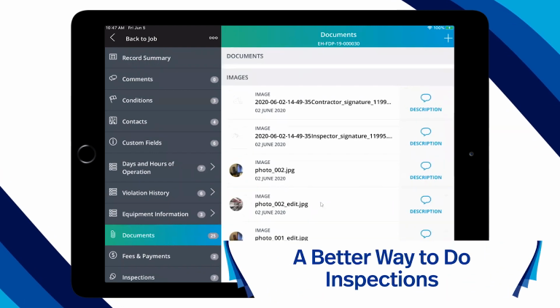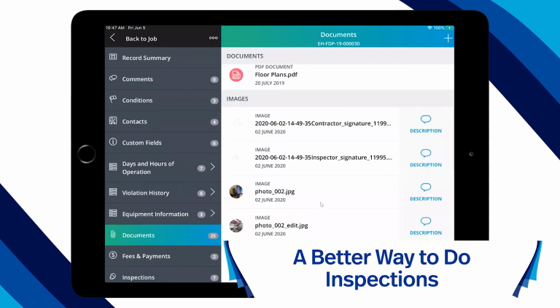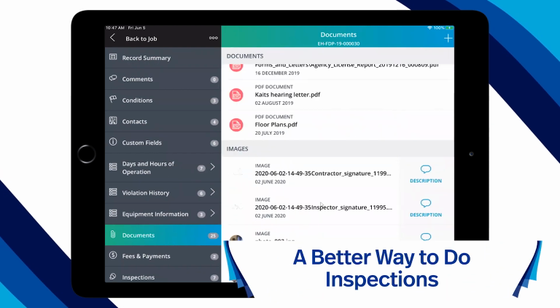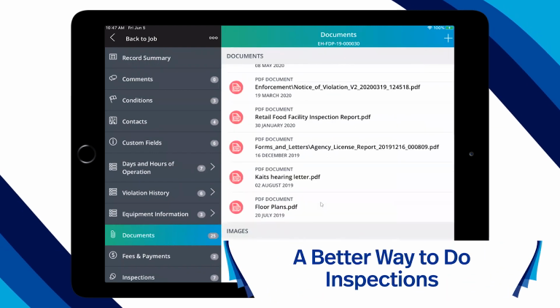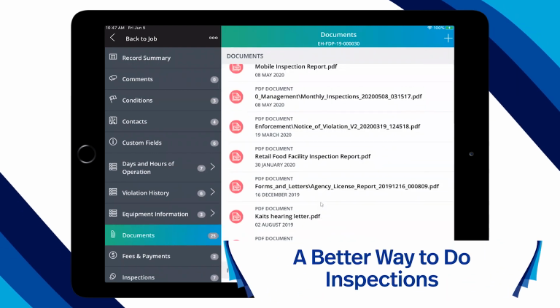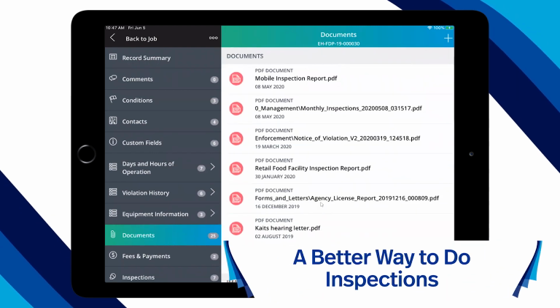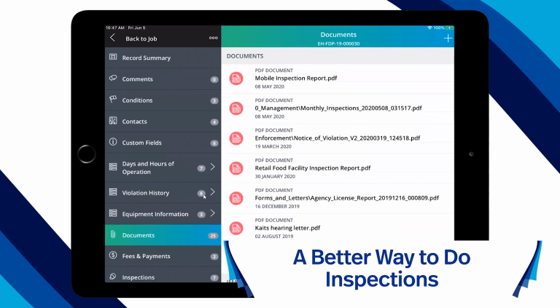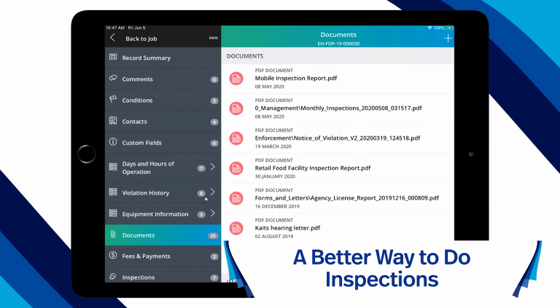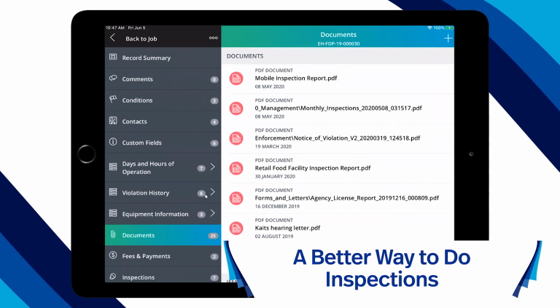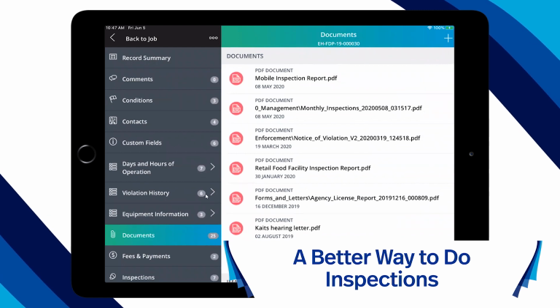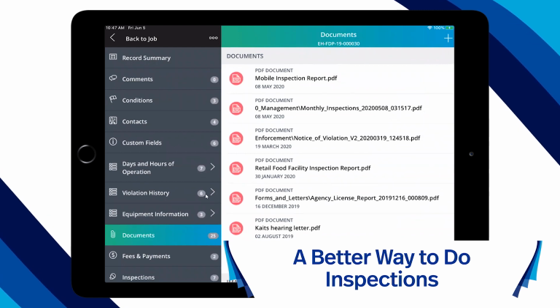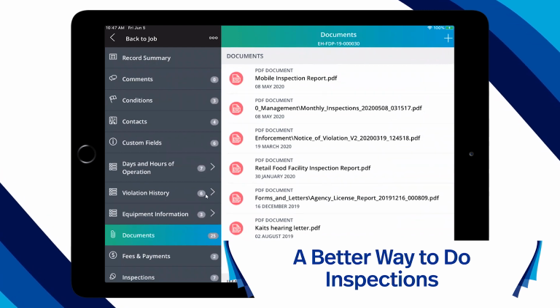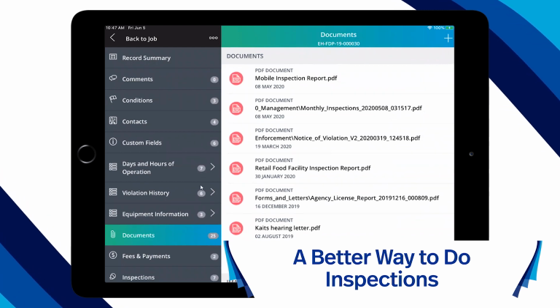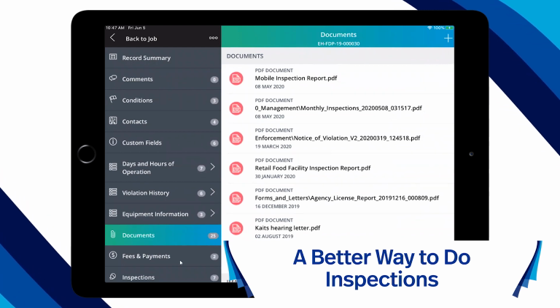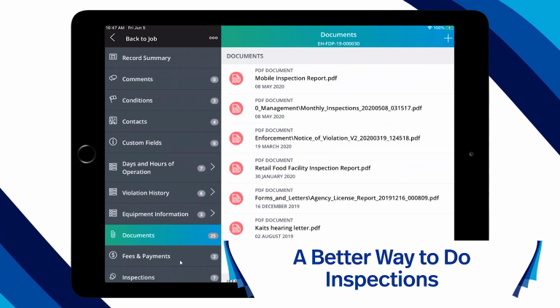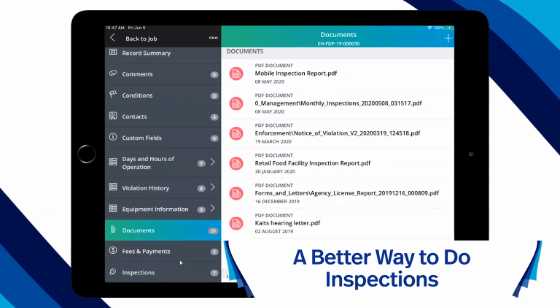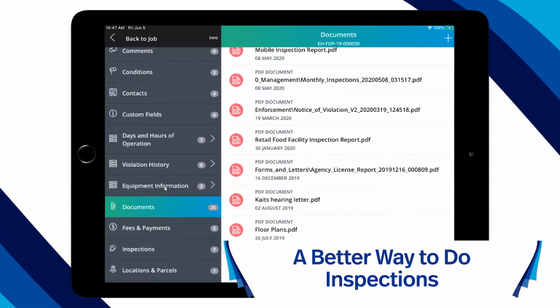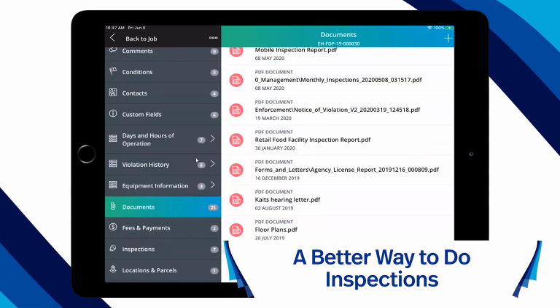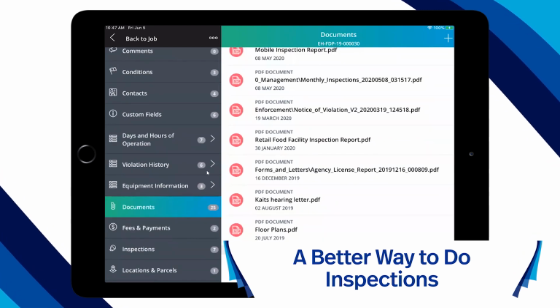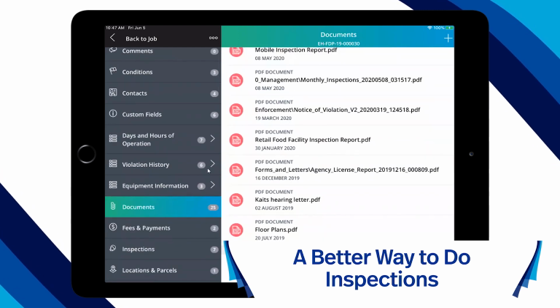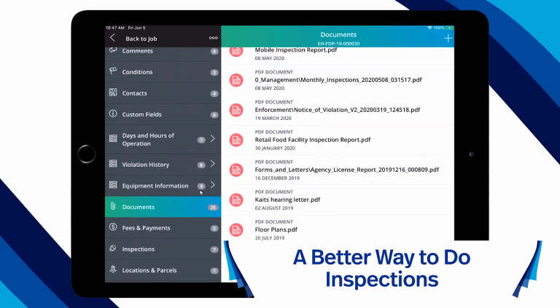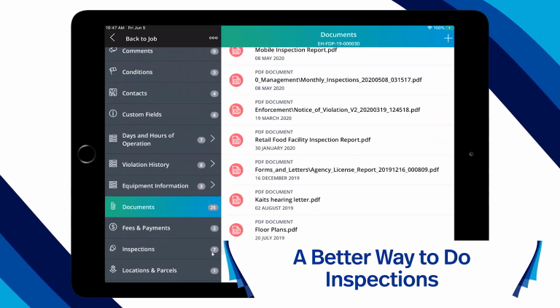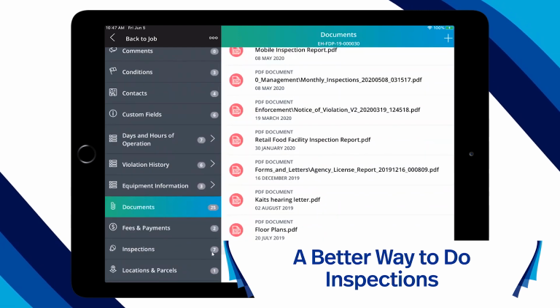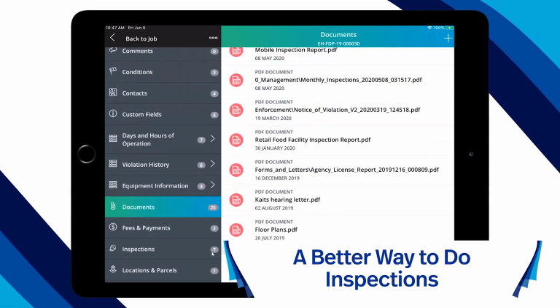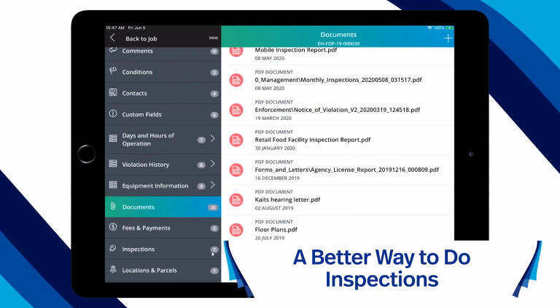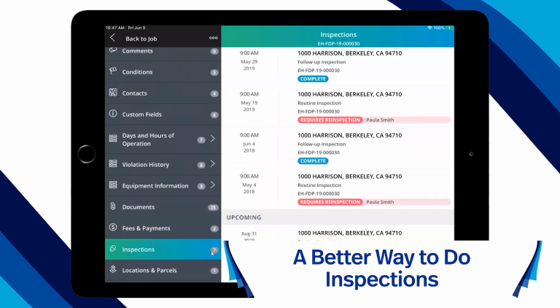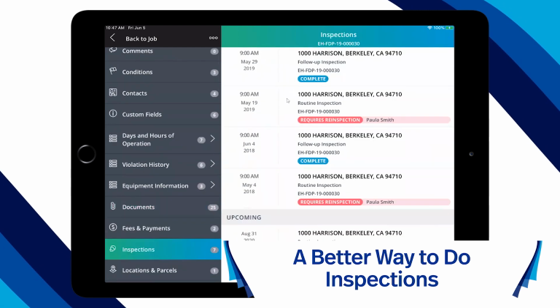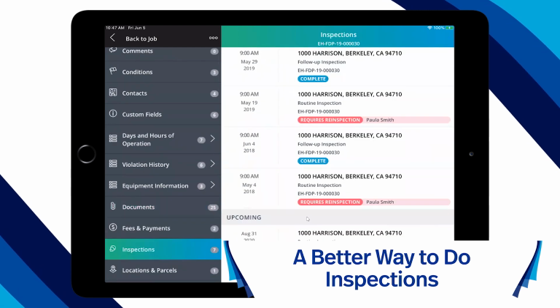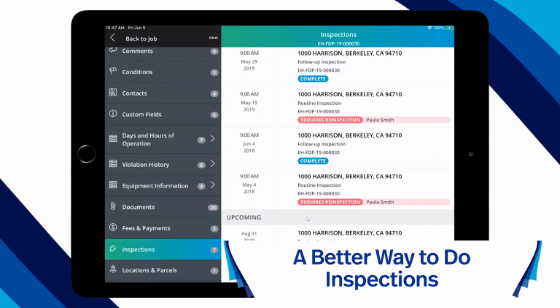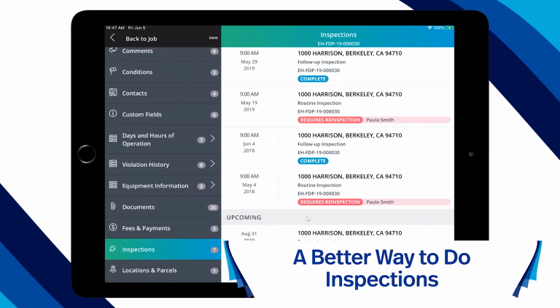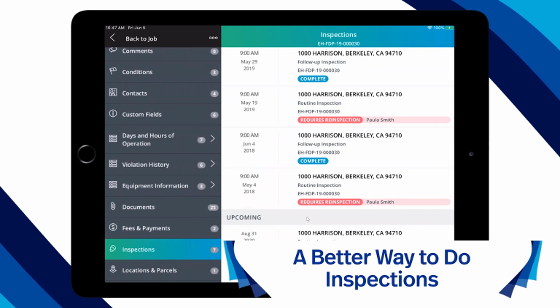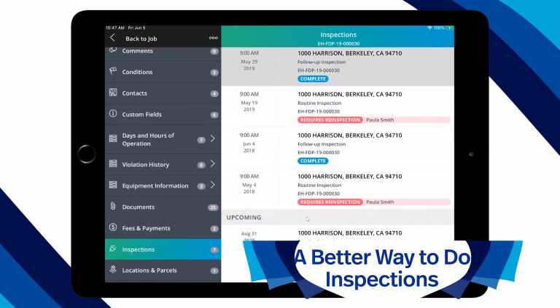Excella Environmental Health provides all inspection capabilities, data, and regulations on the inspector's Windows laptop, tablet, iOS, or Android device.